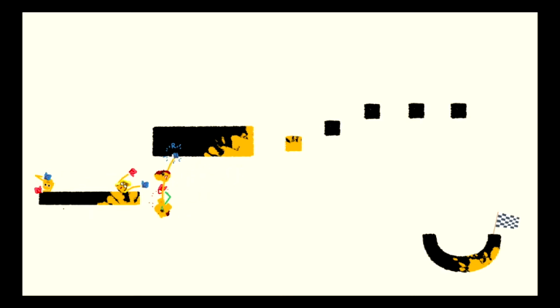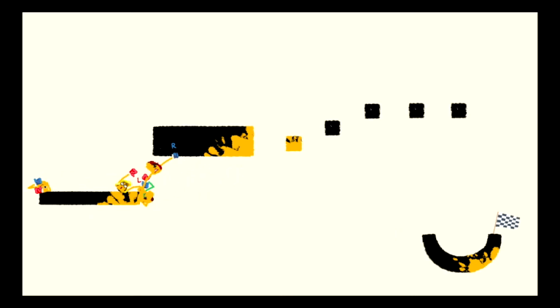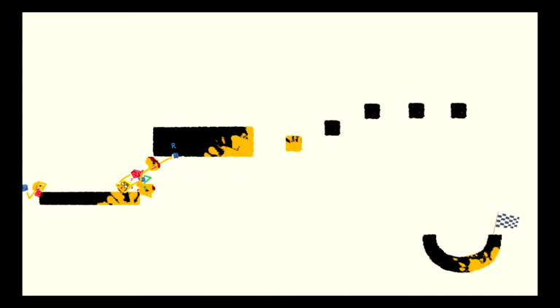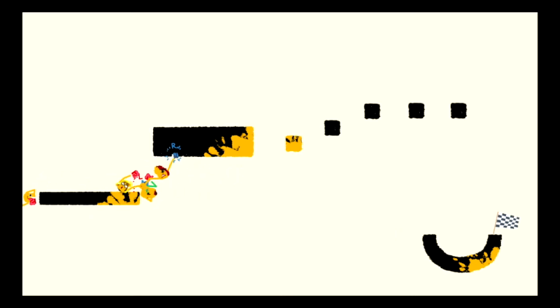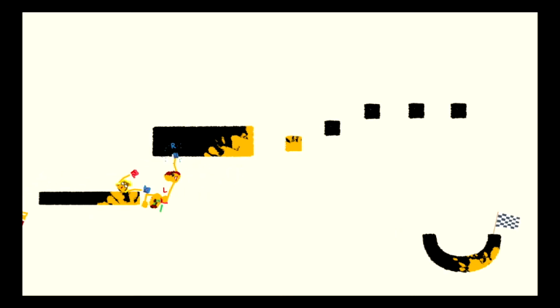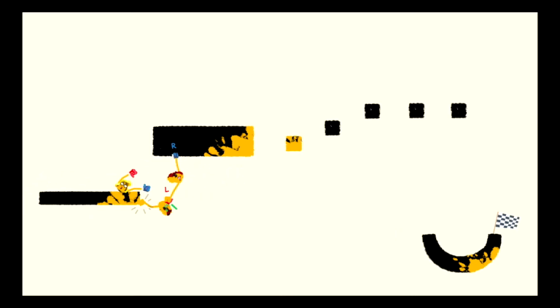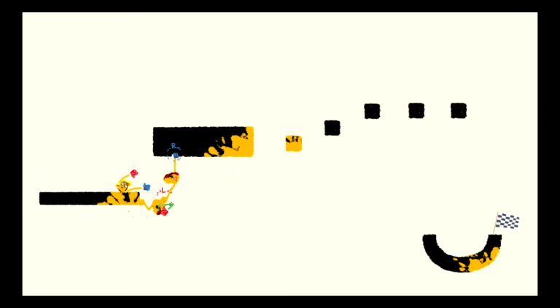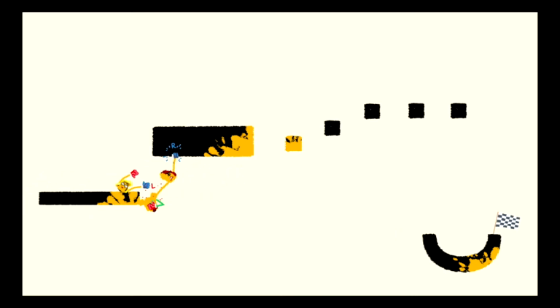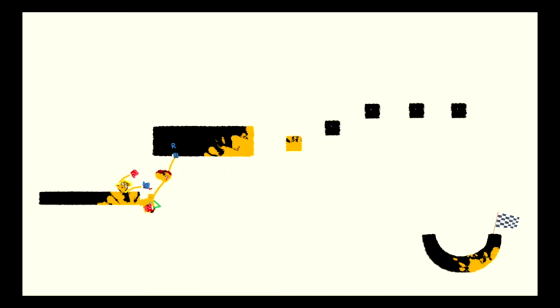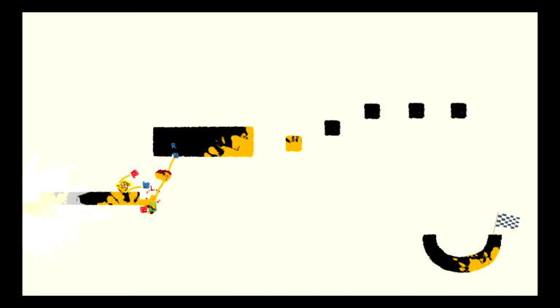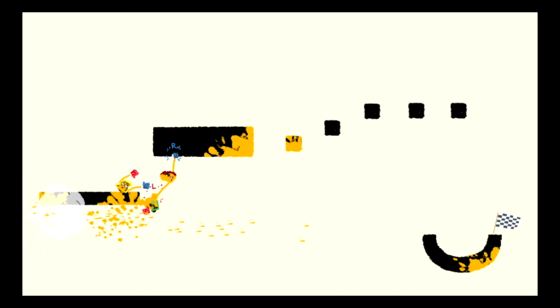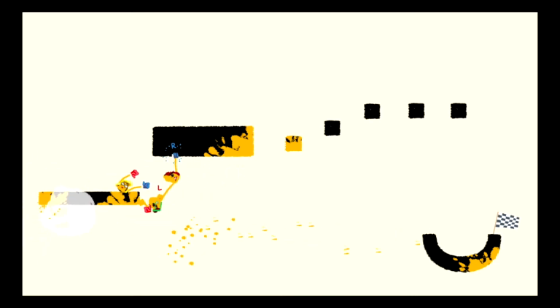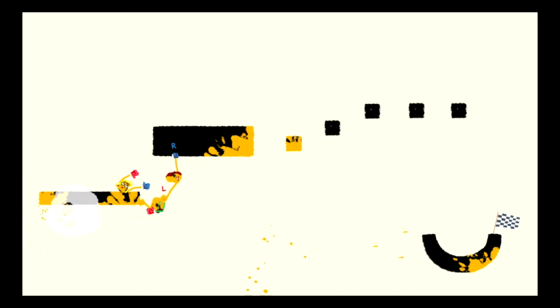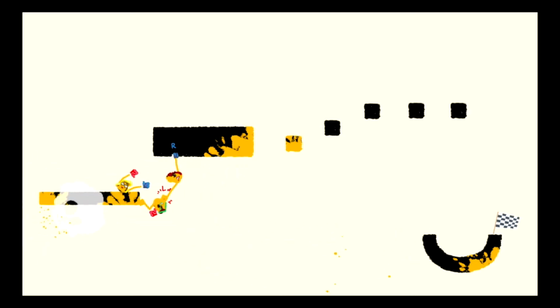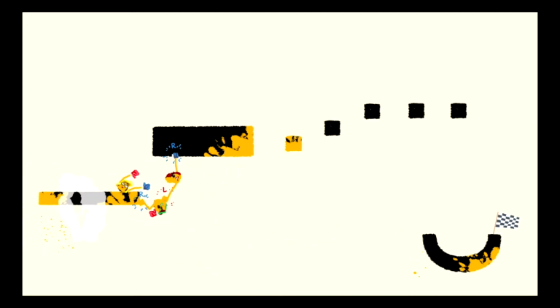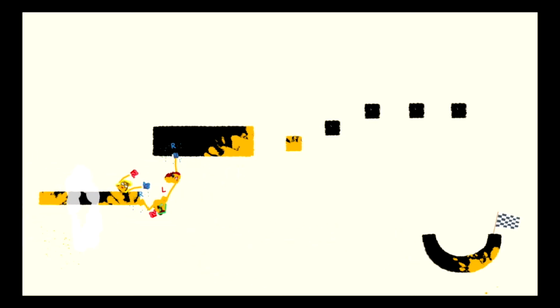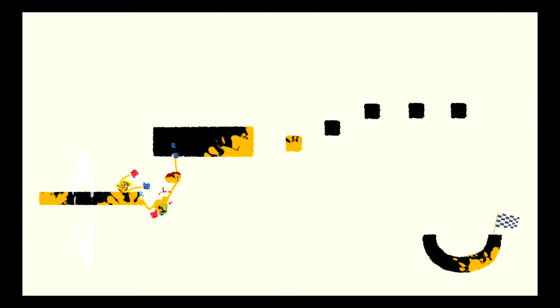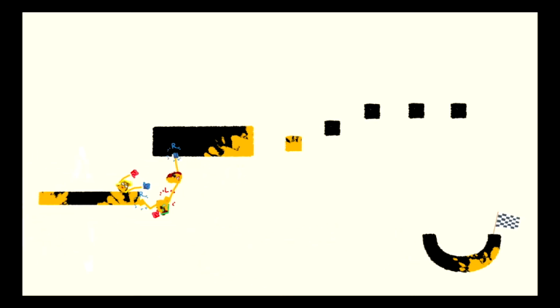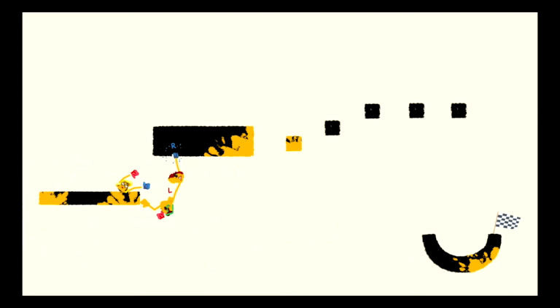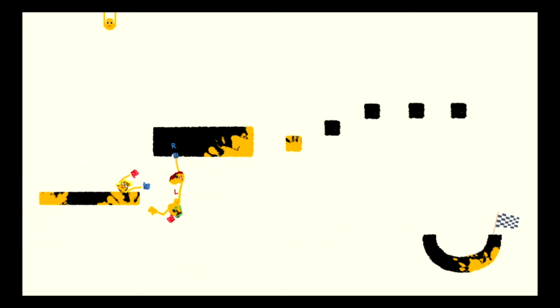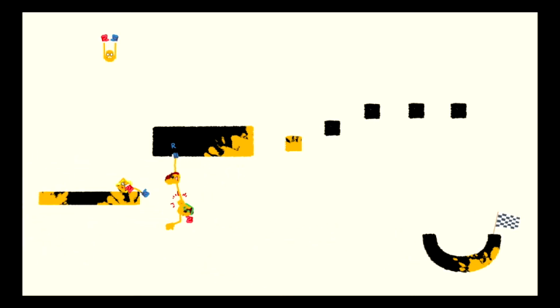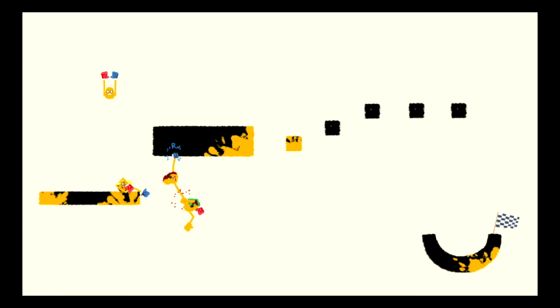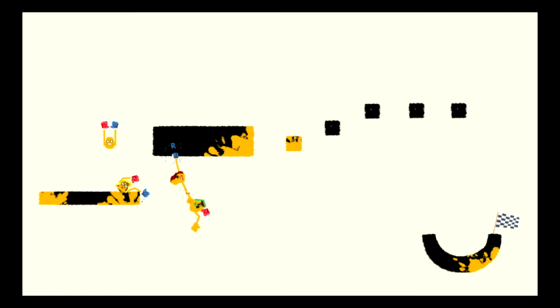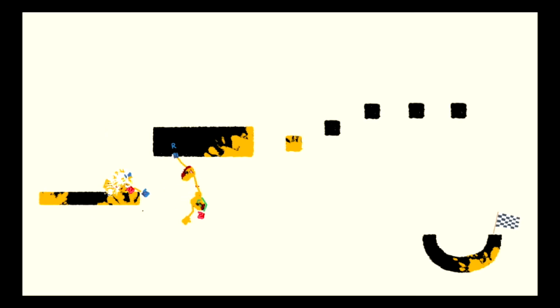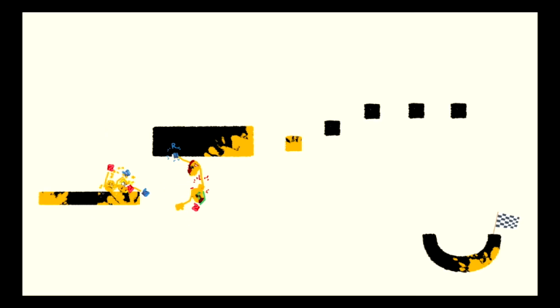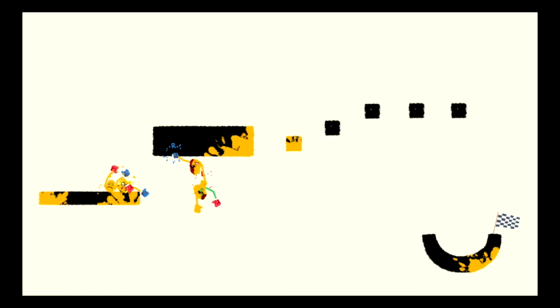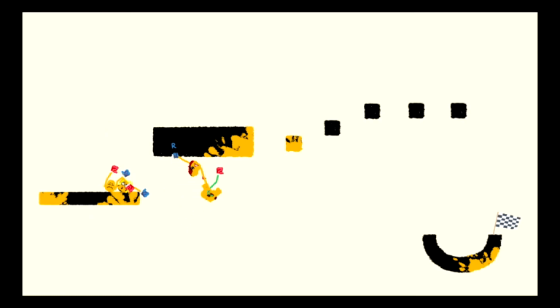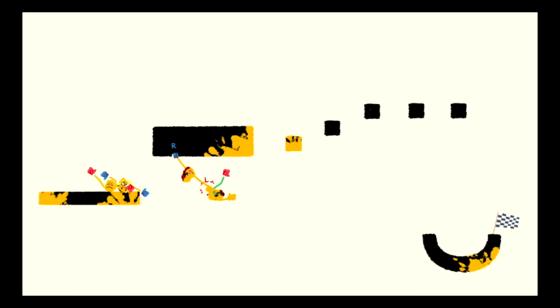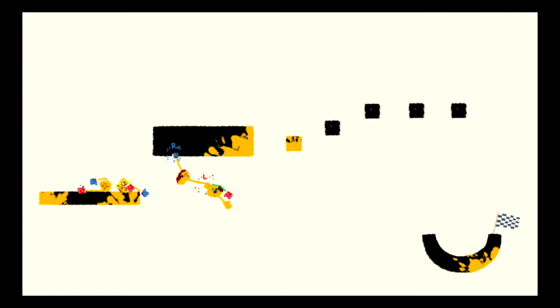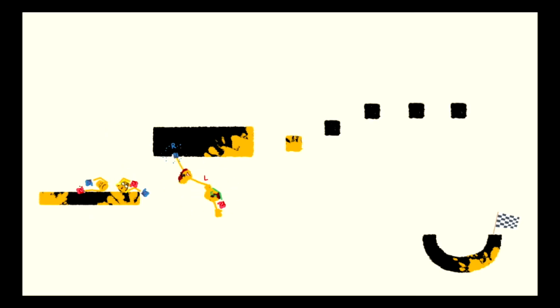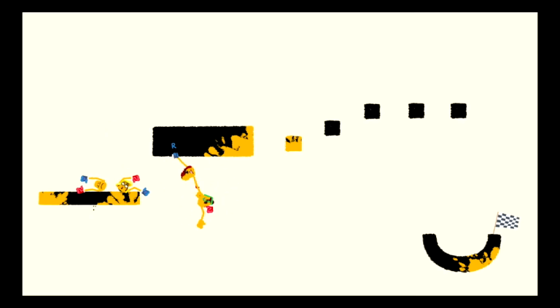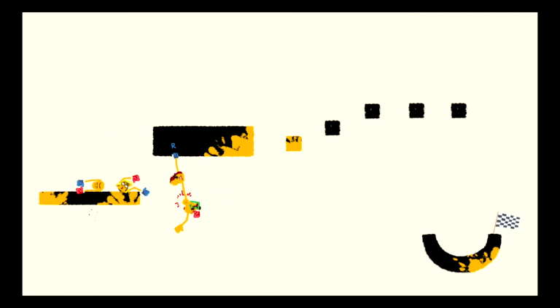You've basically got control over the left and right hand. Press the left and right triggers to grip onto platforms with your hand.